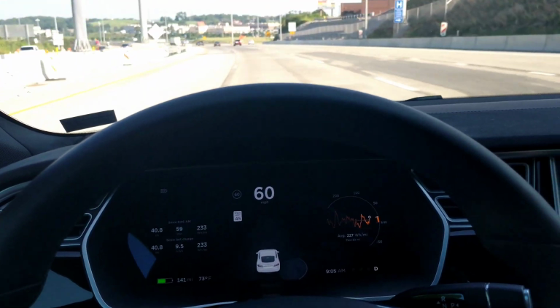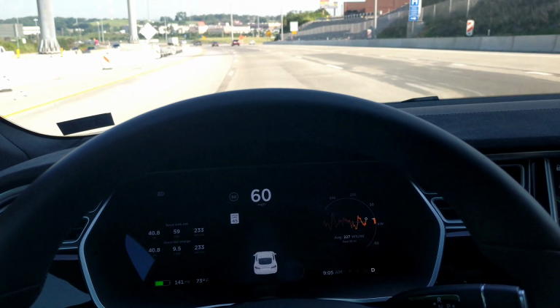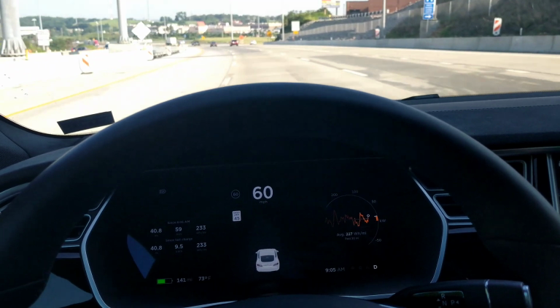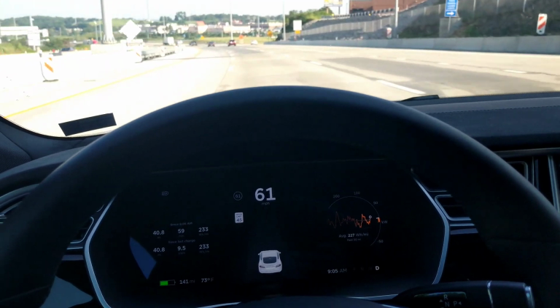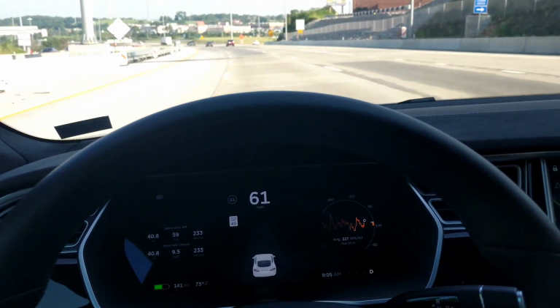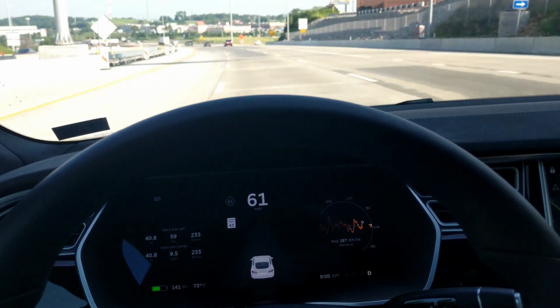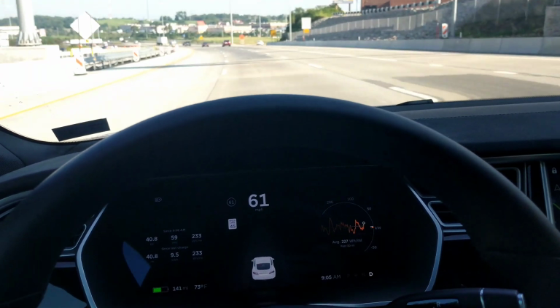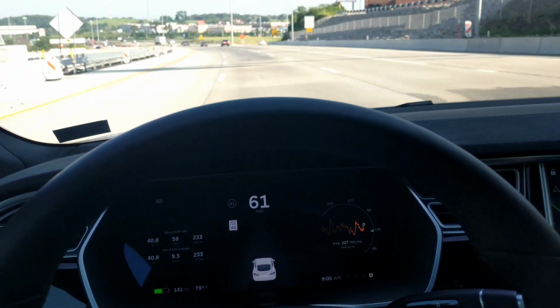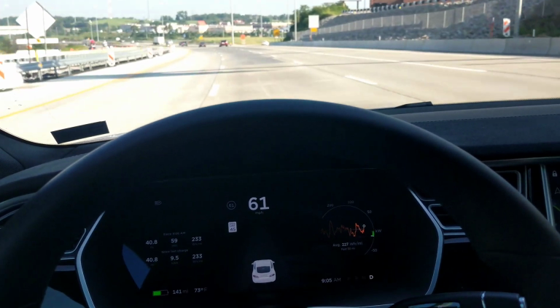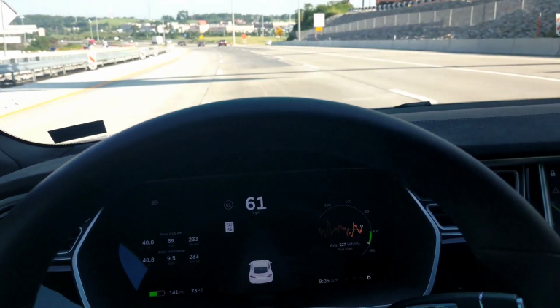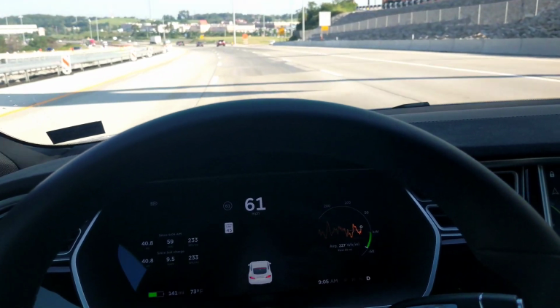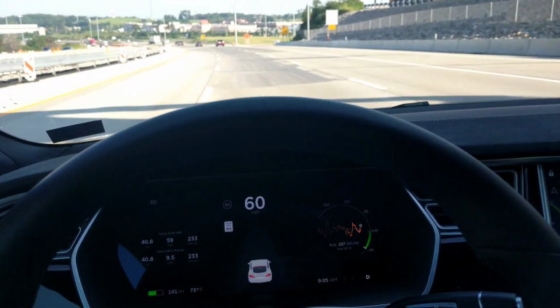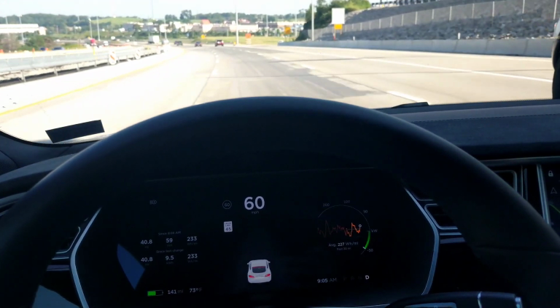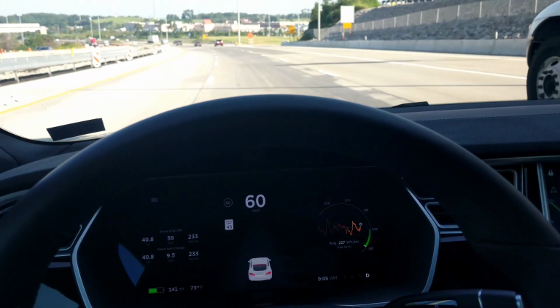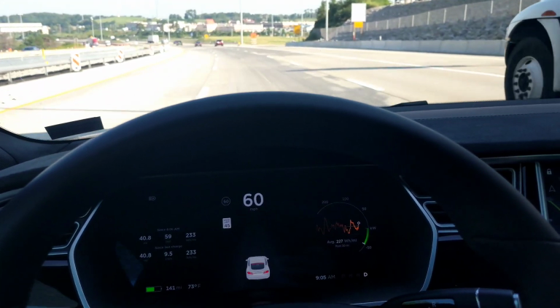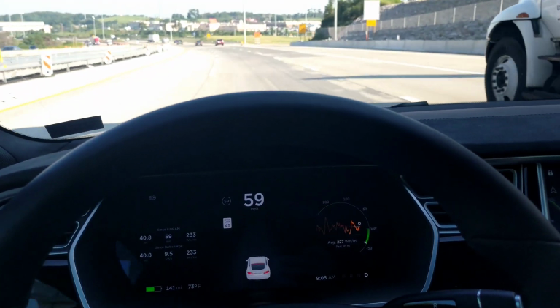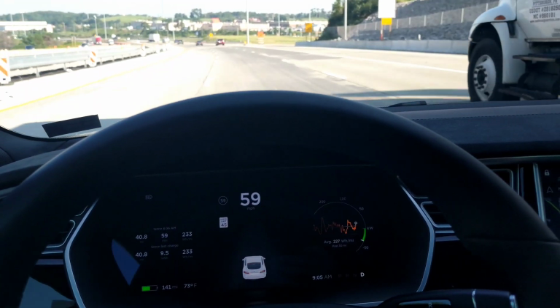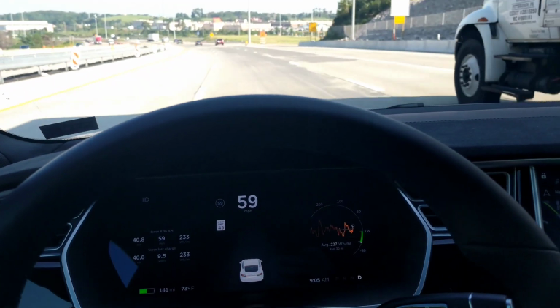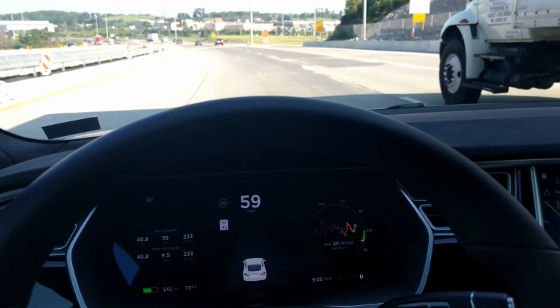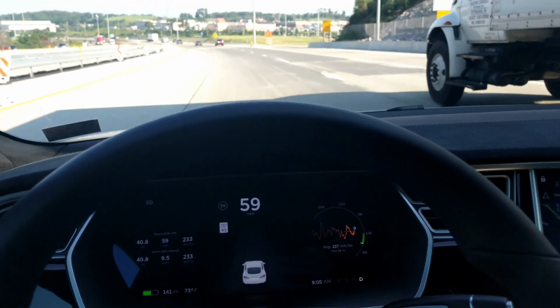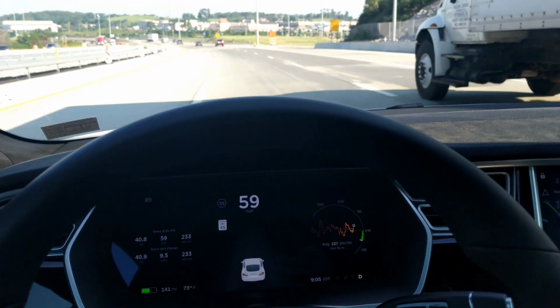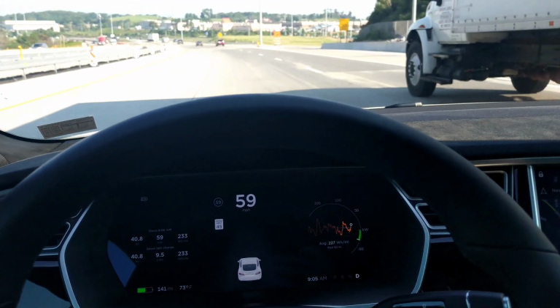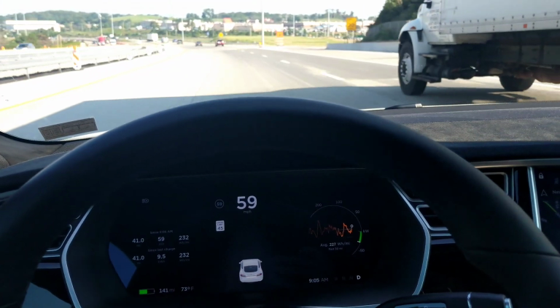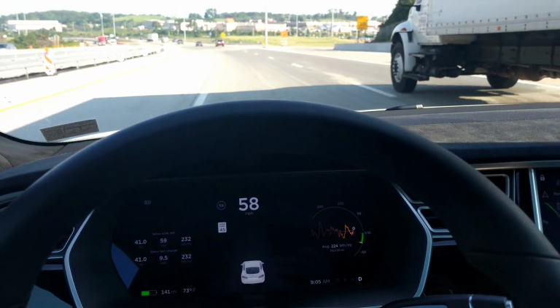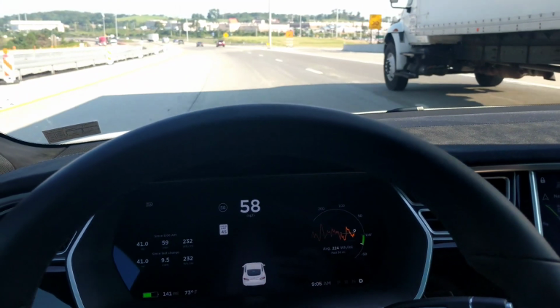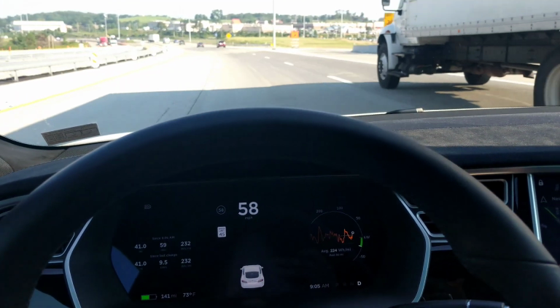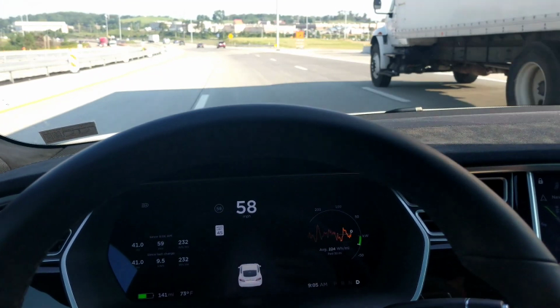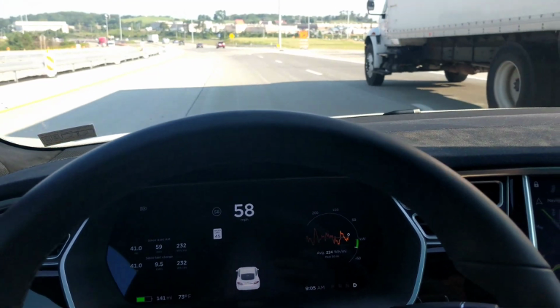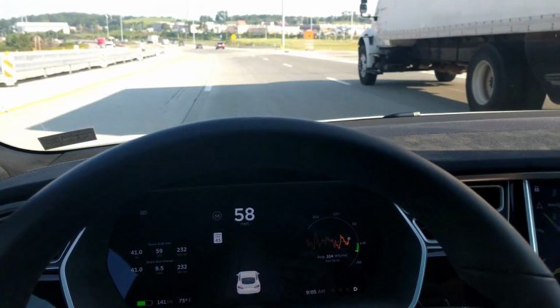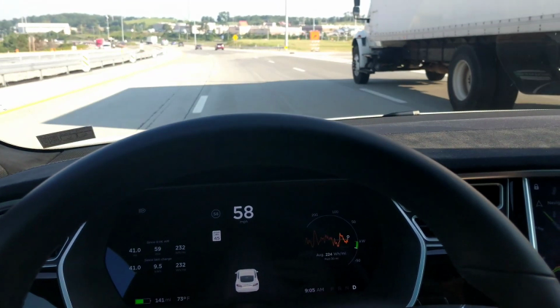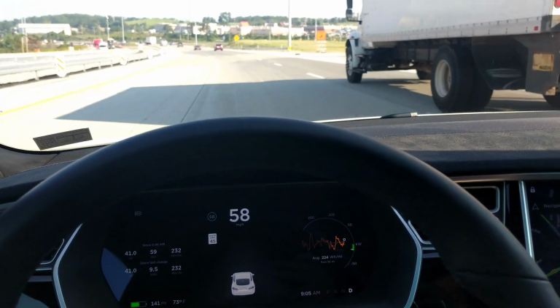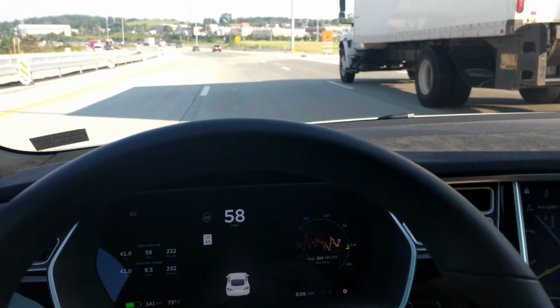This is after the latest update, and this is Autopilot 1 with the Mobileye hardware.